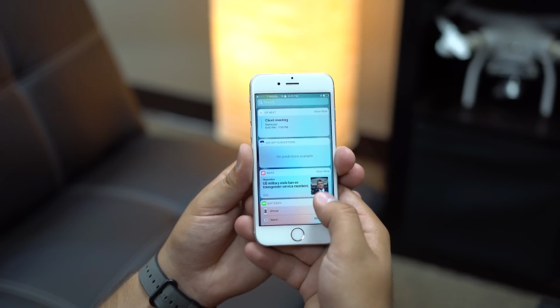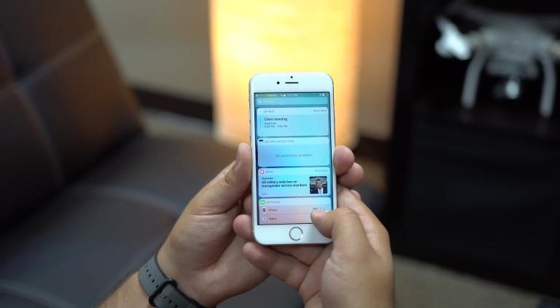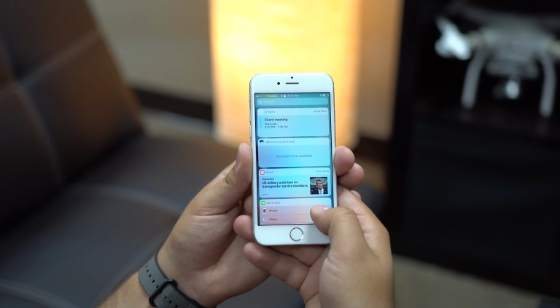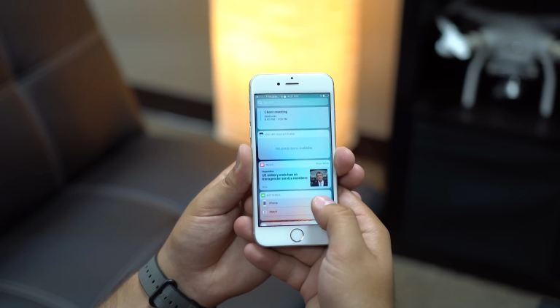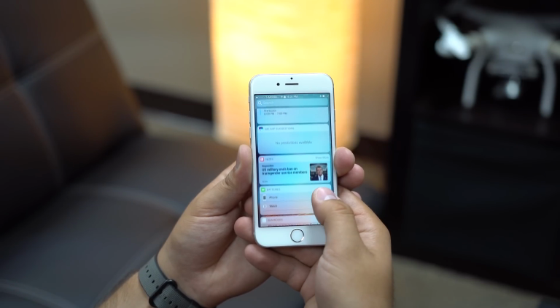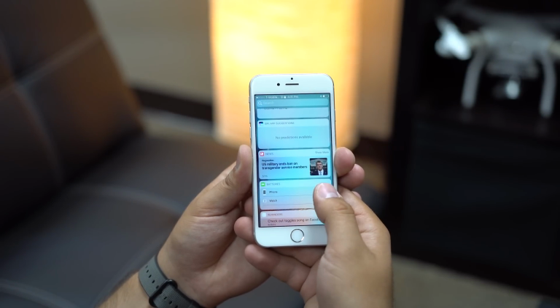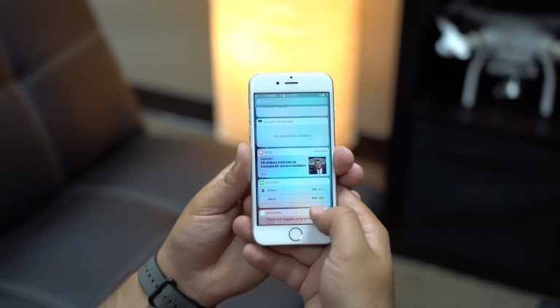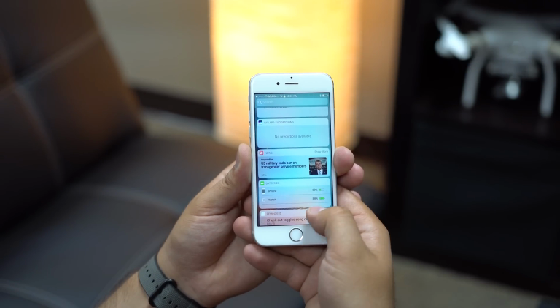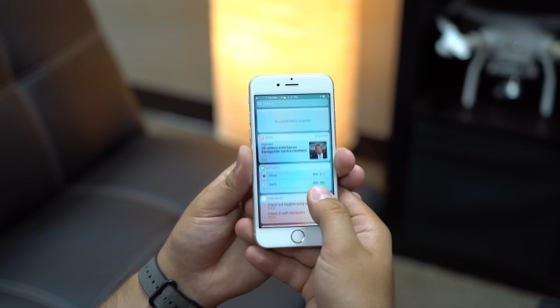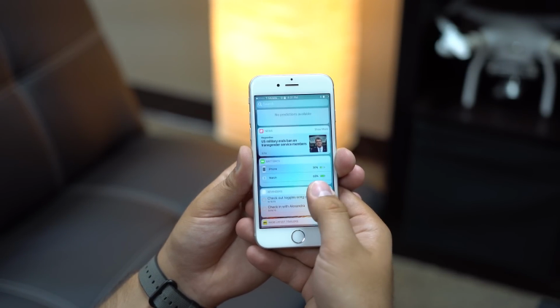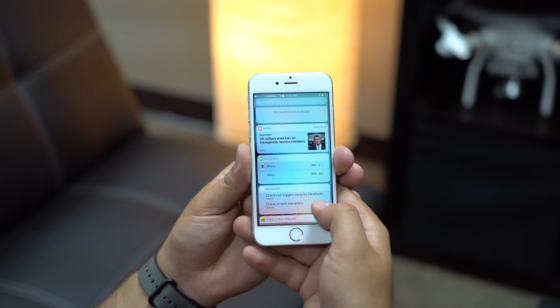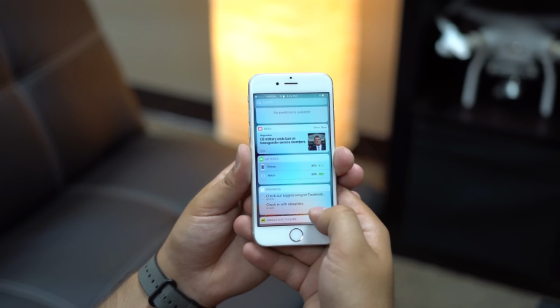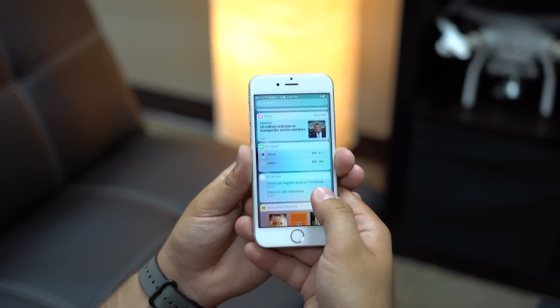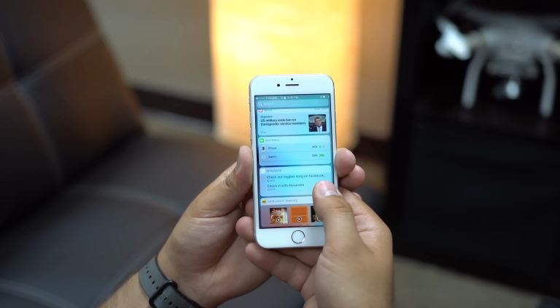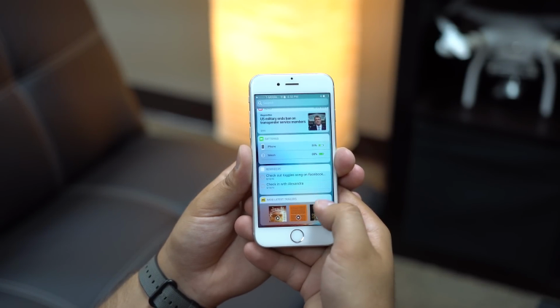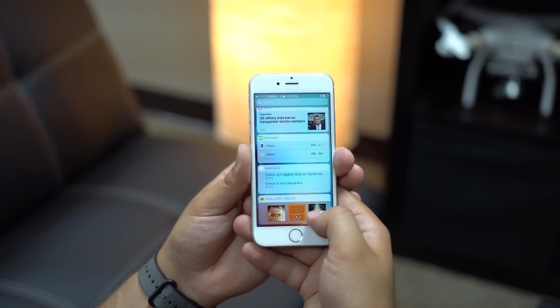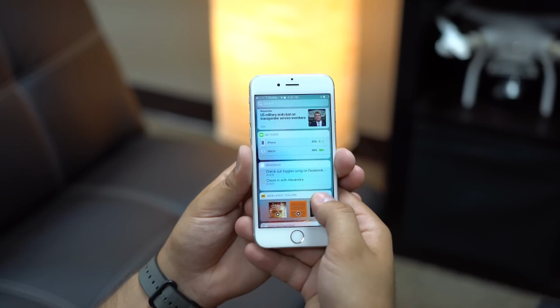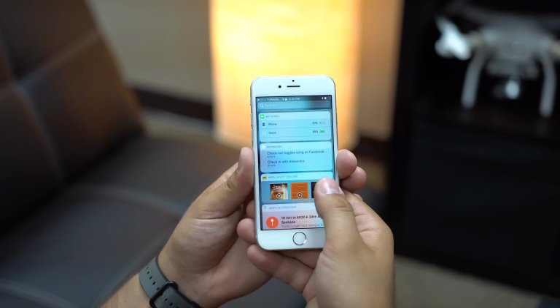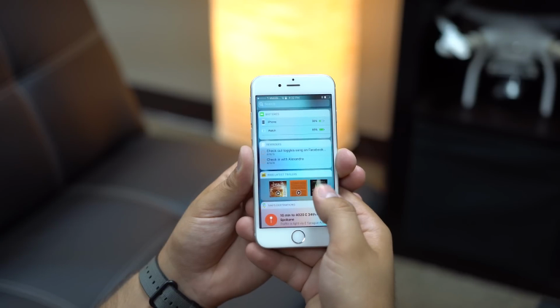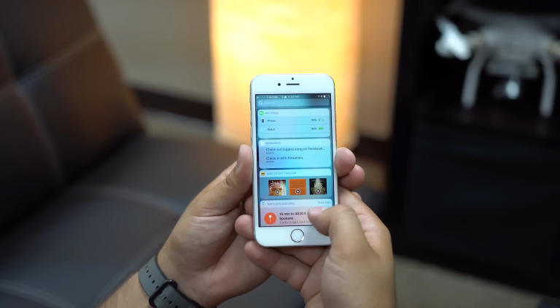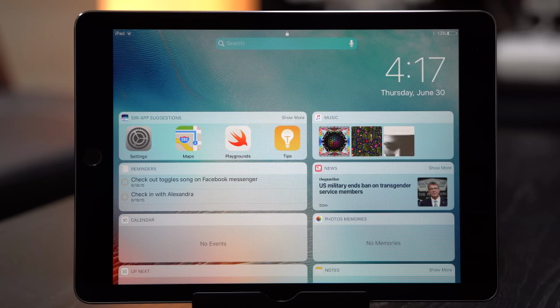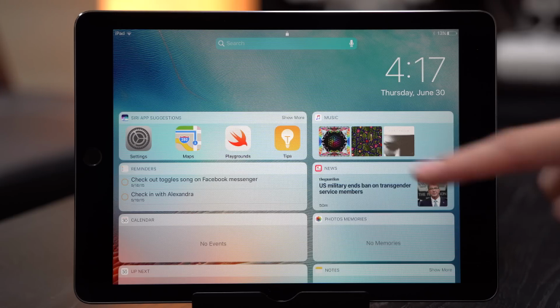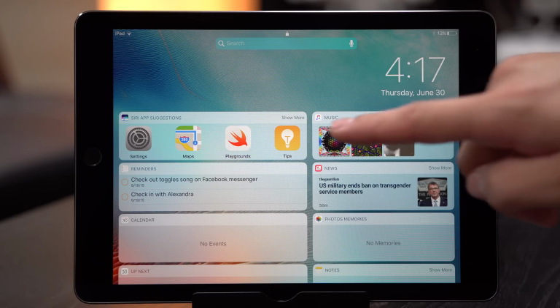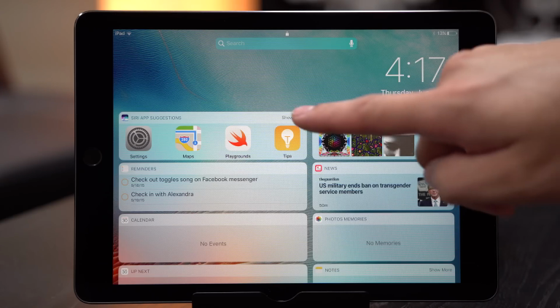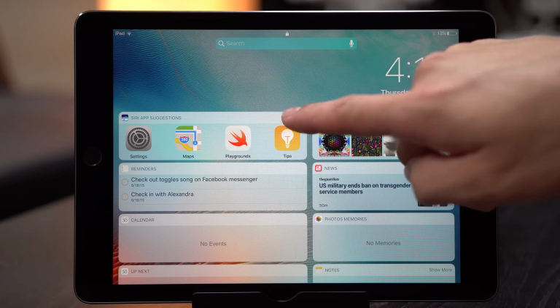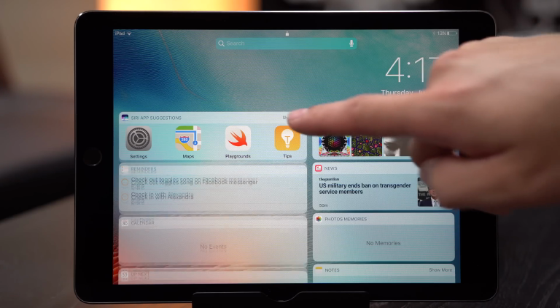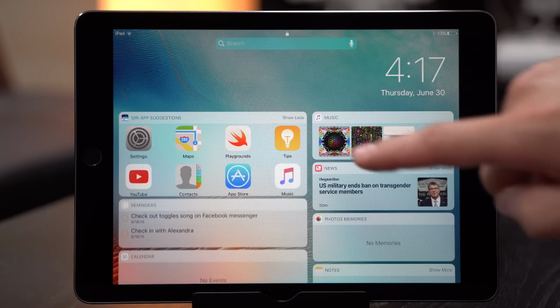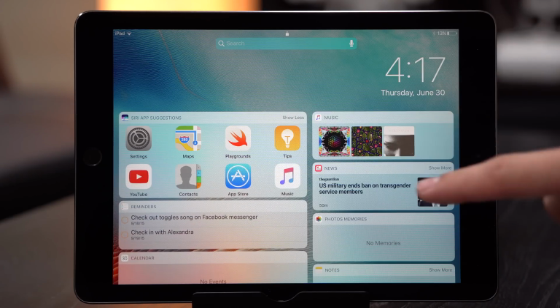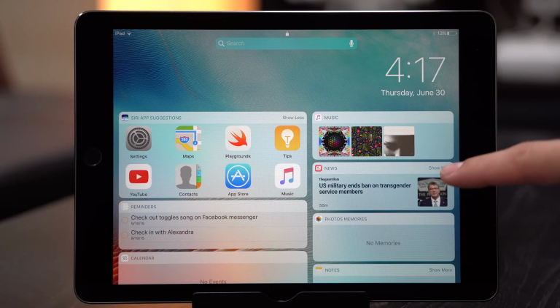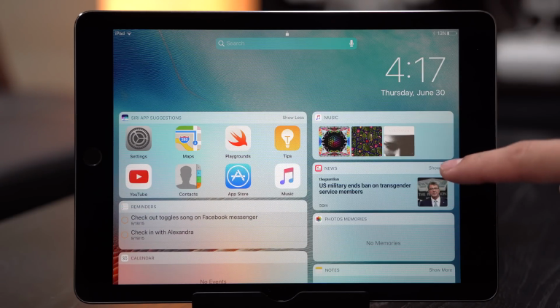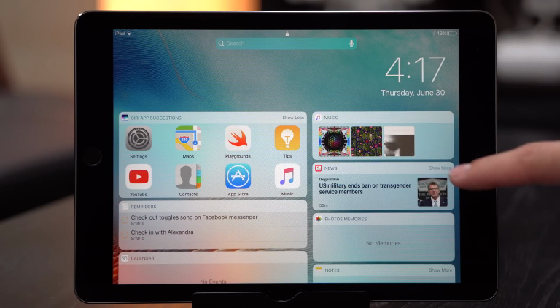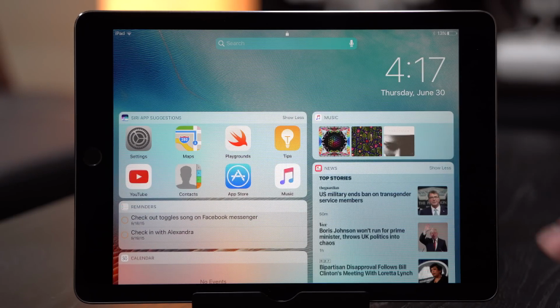On an iPhone, this is a single column of widgets that can be completely customized by the user. iPad users get two columns of configurable widgets.